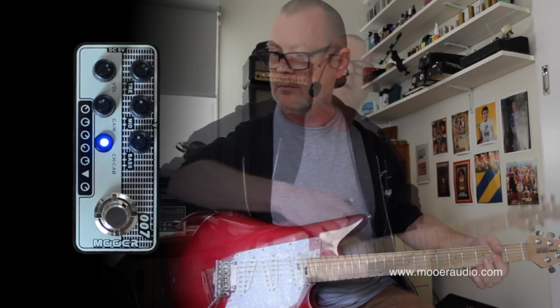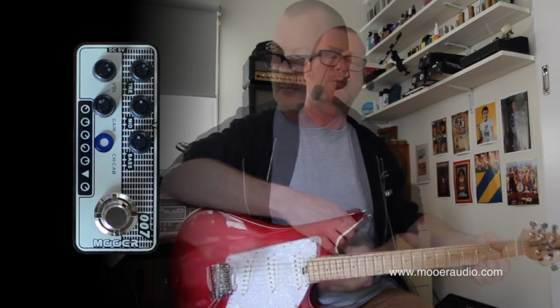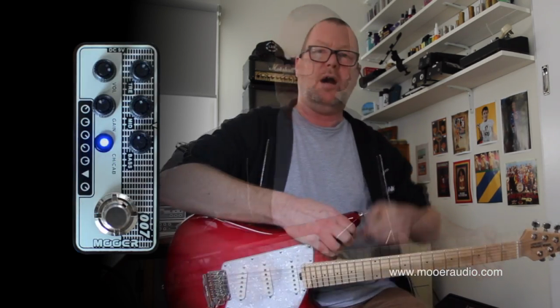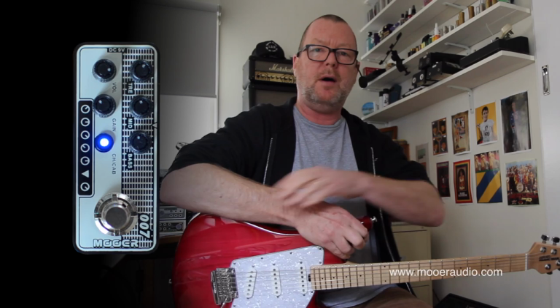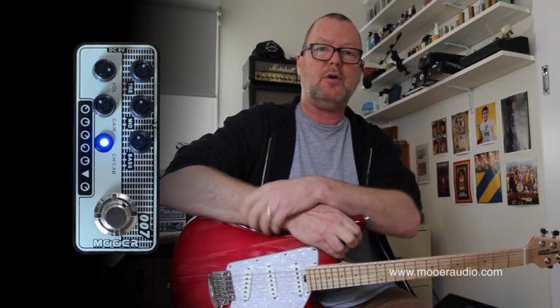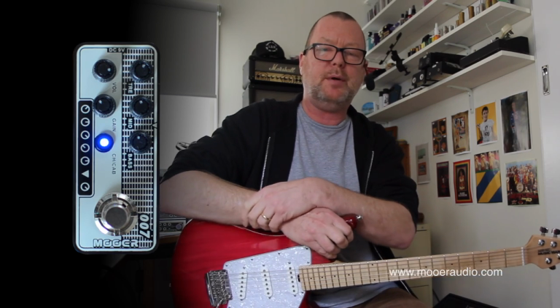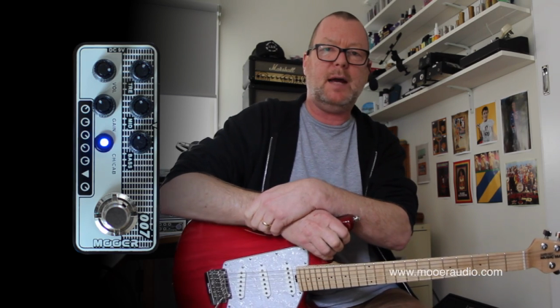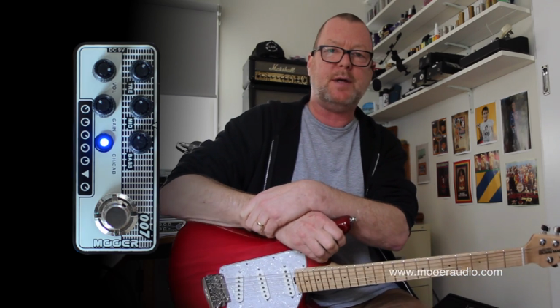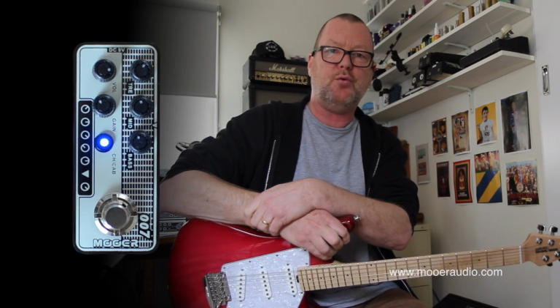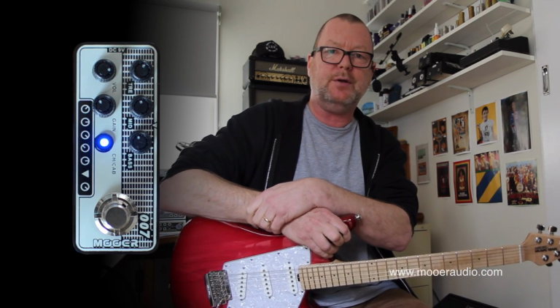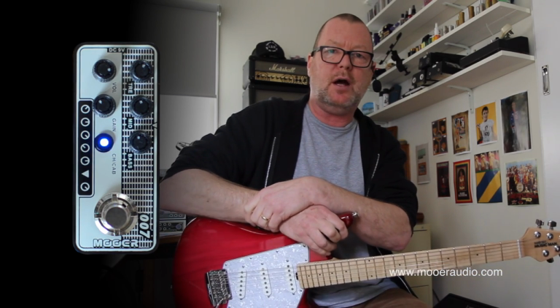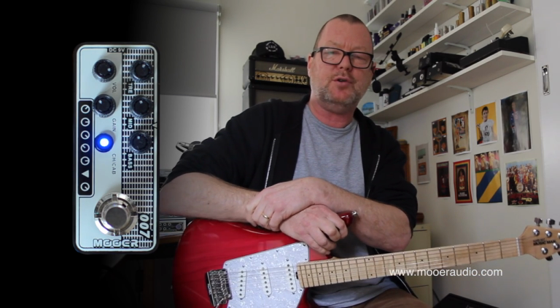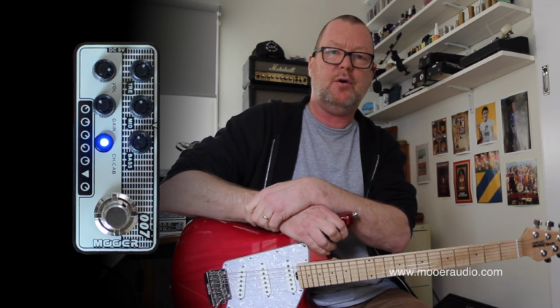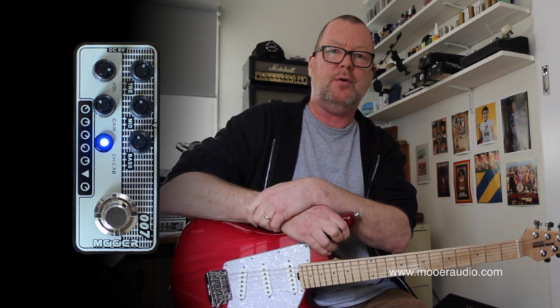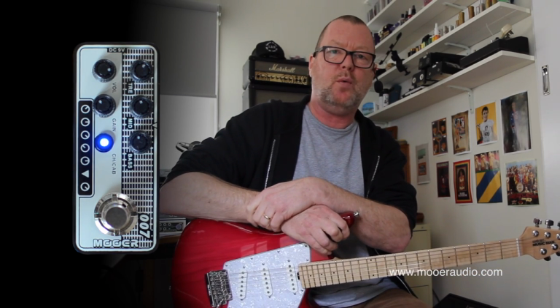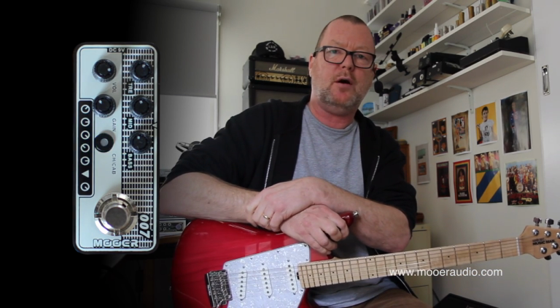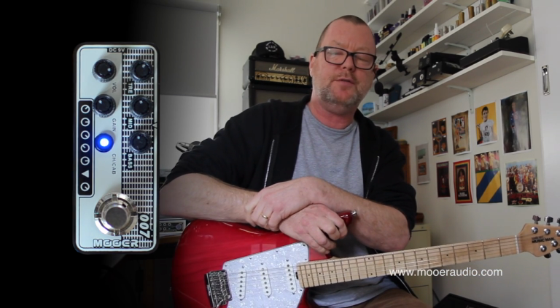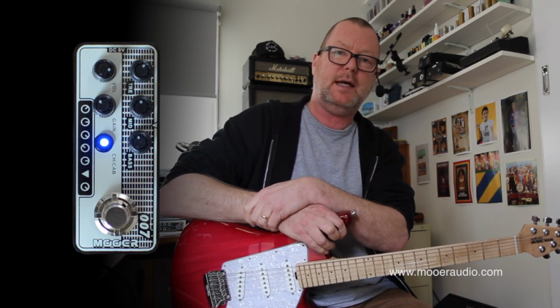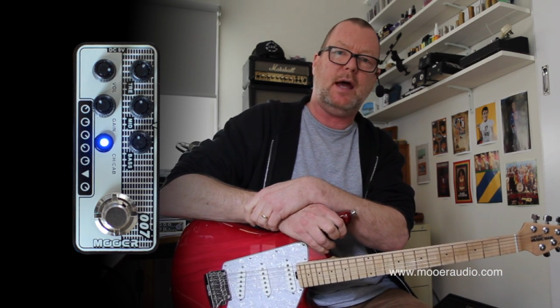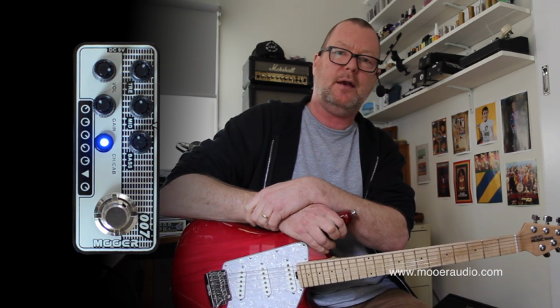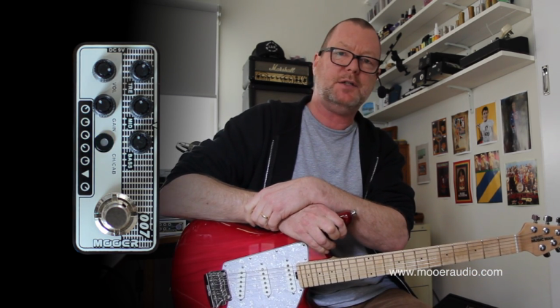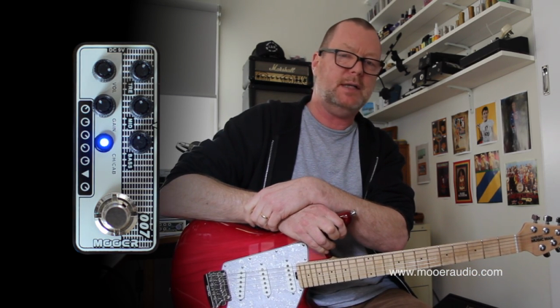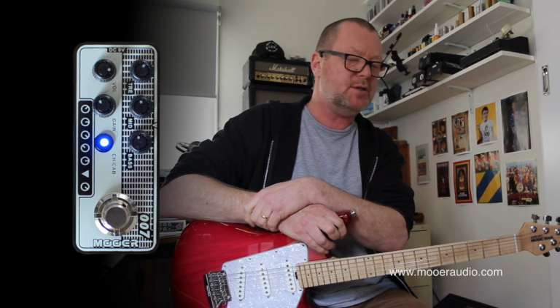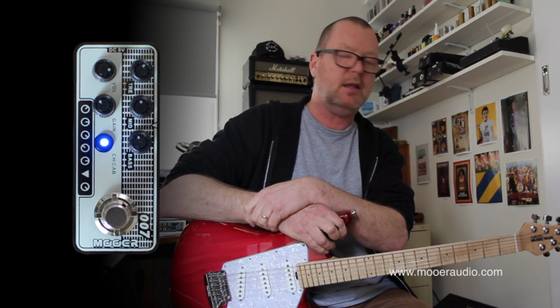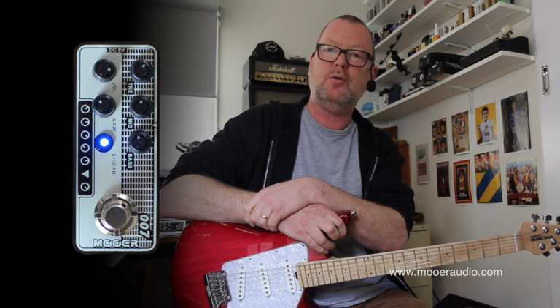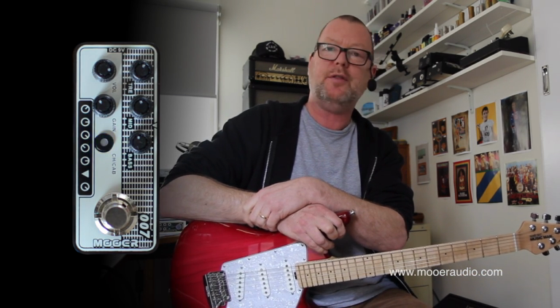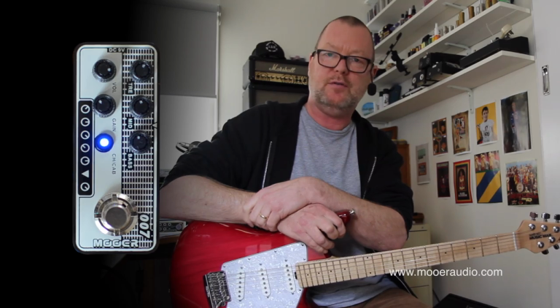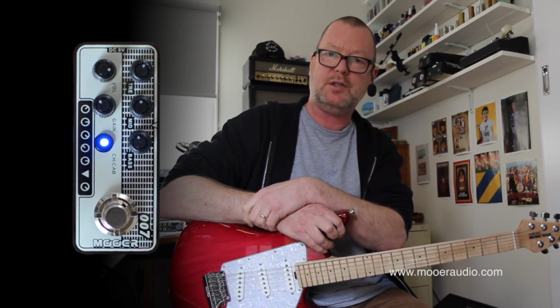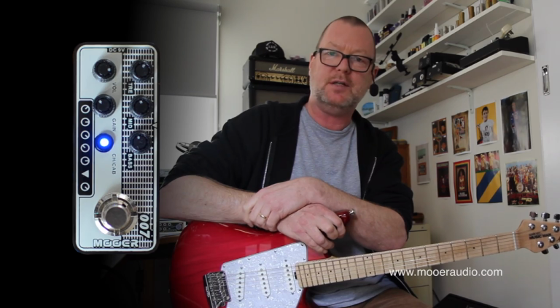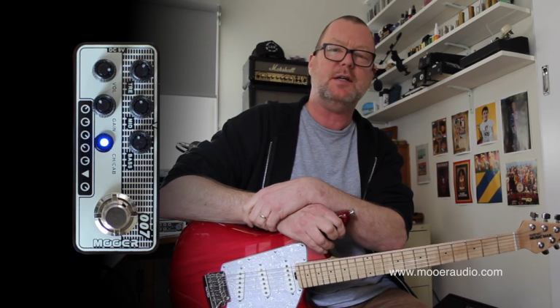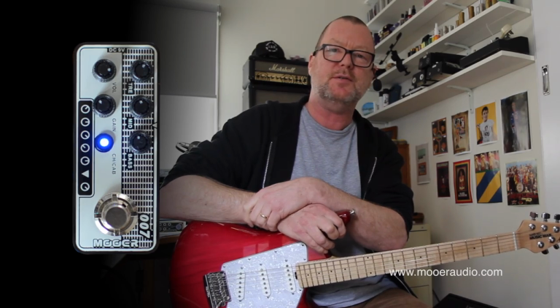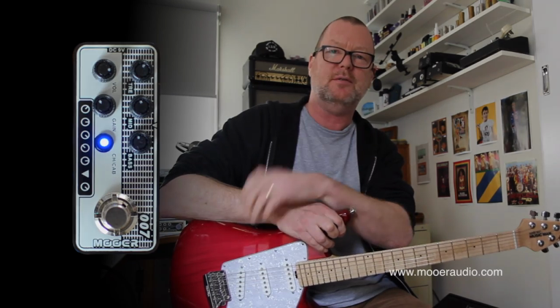The Moor Micro Preamp's Regal Tone, one of ten, and I shall be demonstrating them all. Thank you for watching. See you soon.